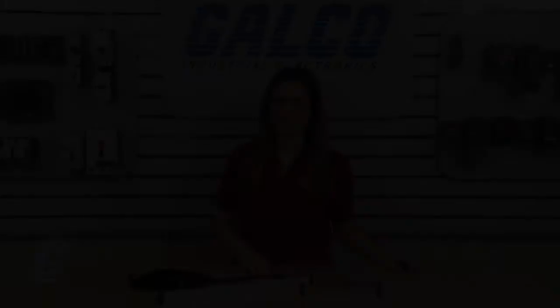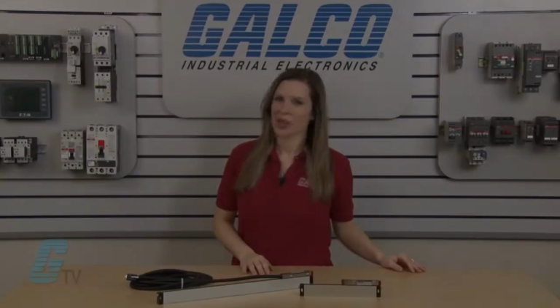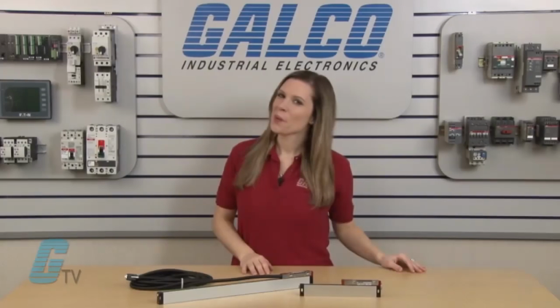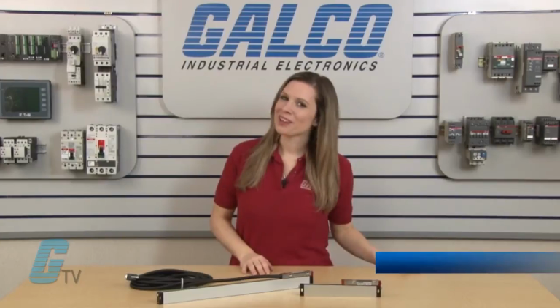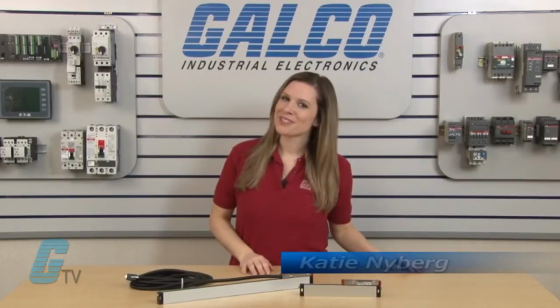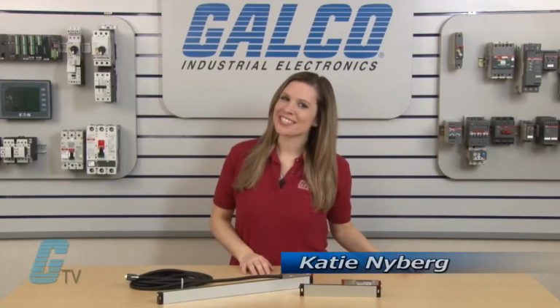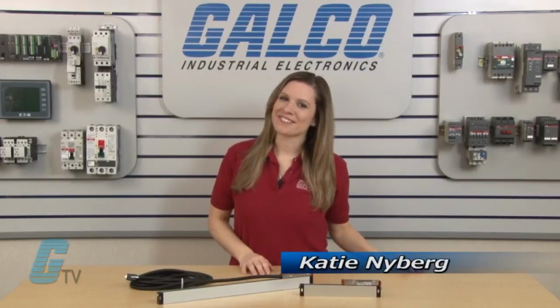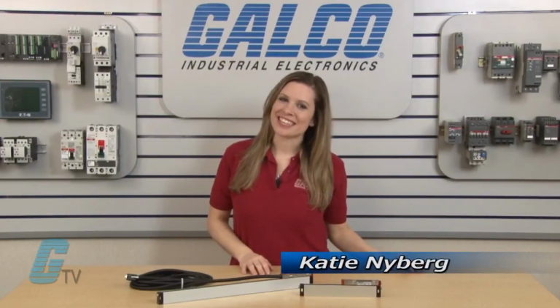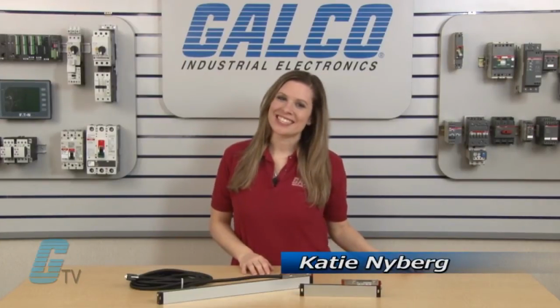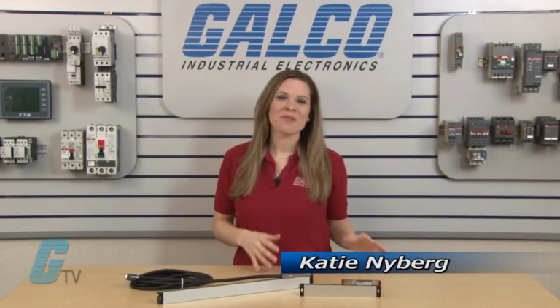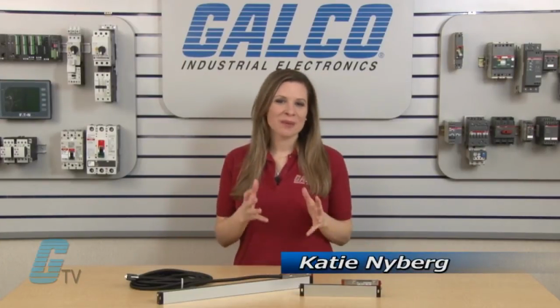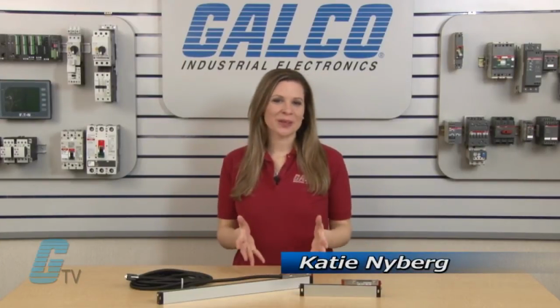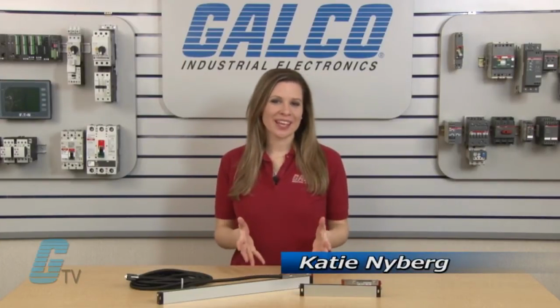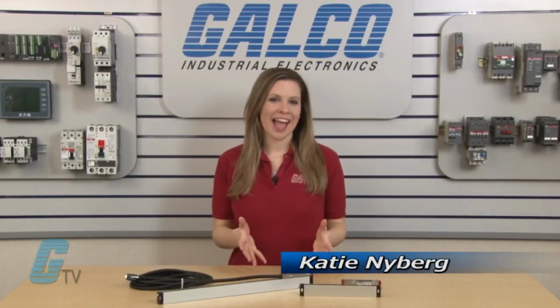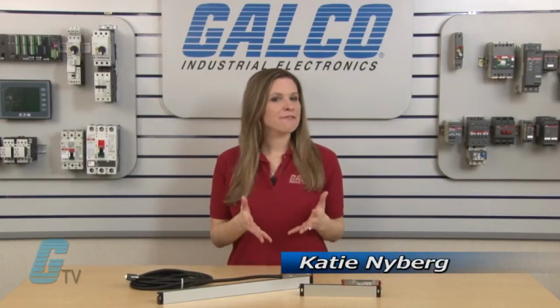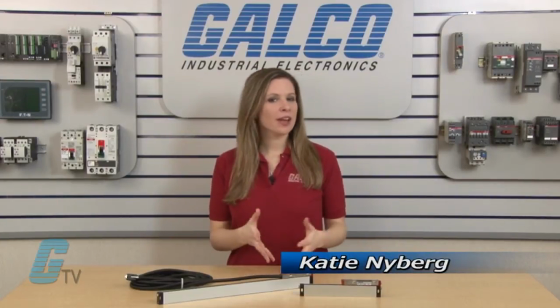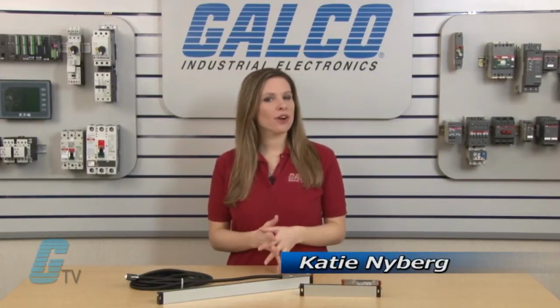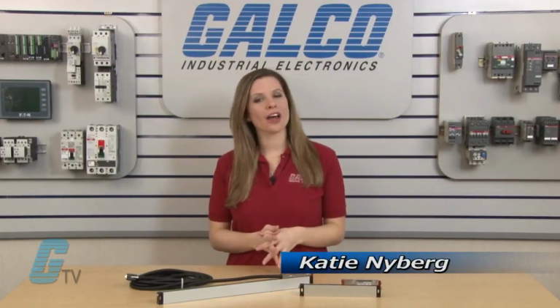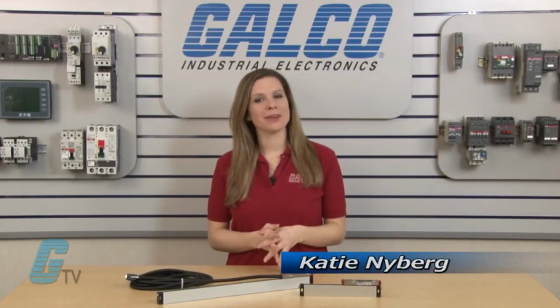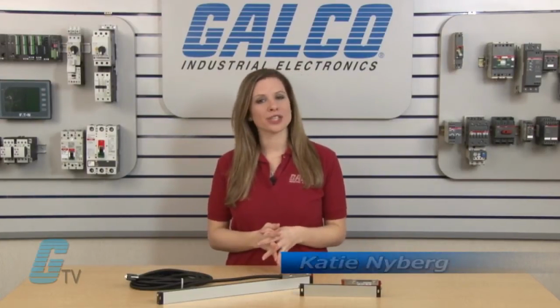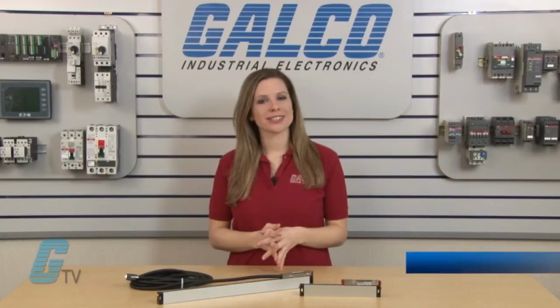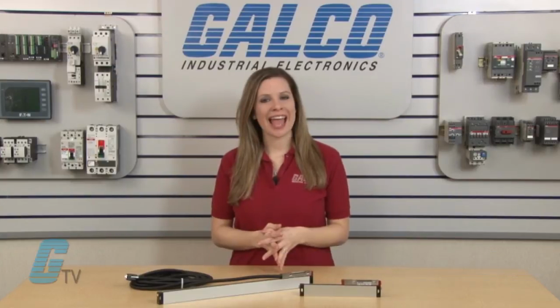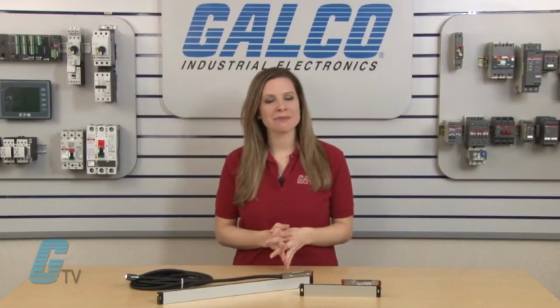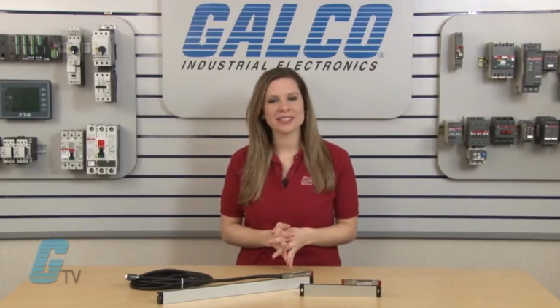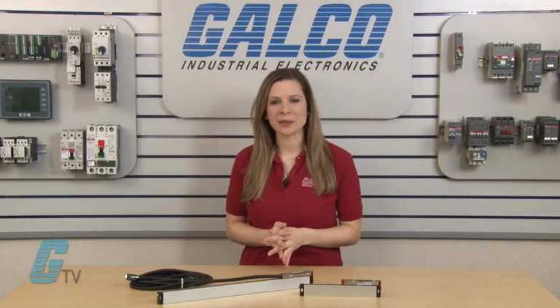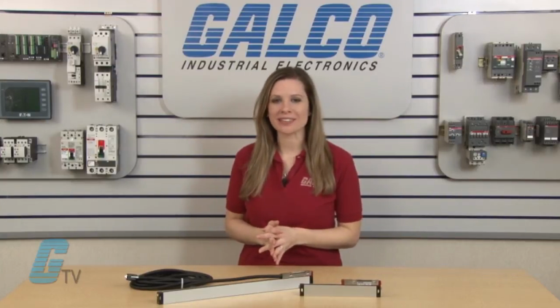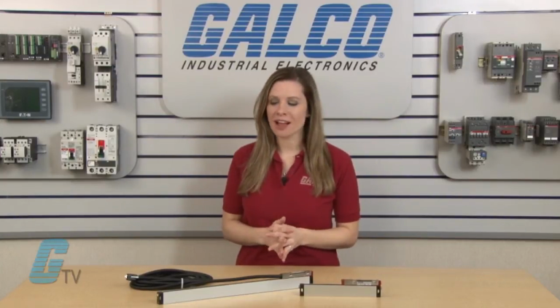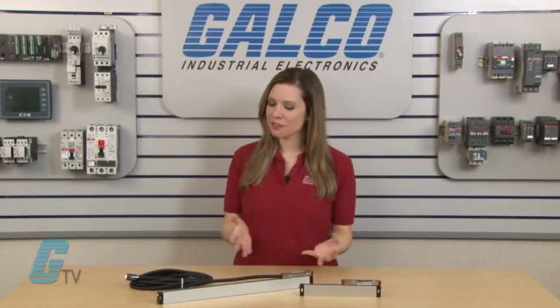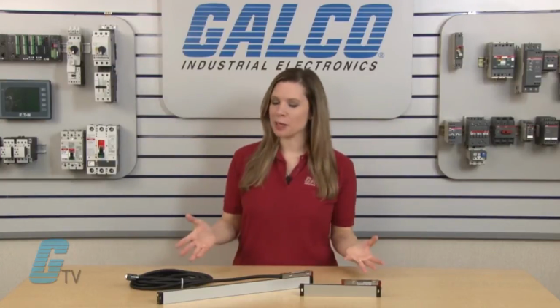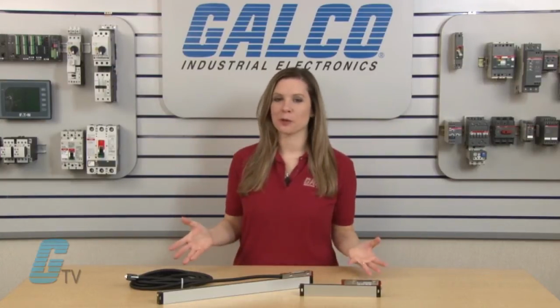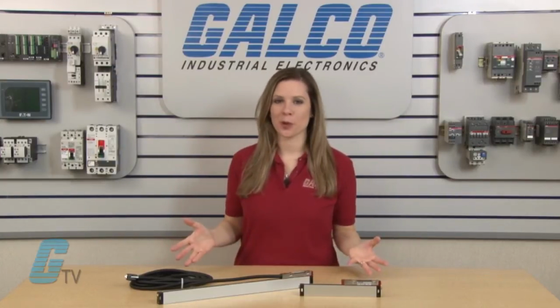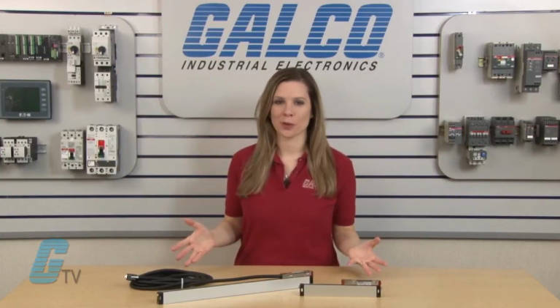Welcome to G-TV. Today we'll be looking at Fagor Automation's M-Series of Linear Encoders.